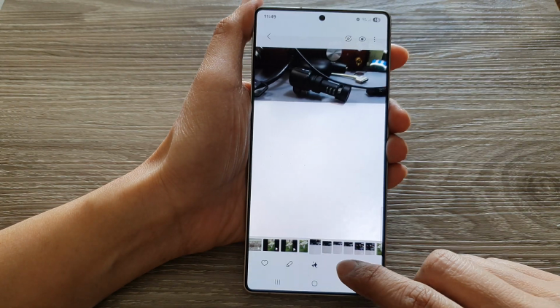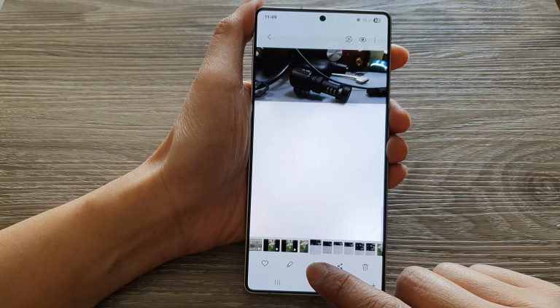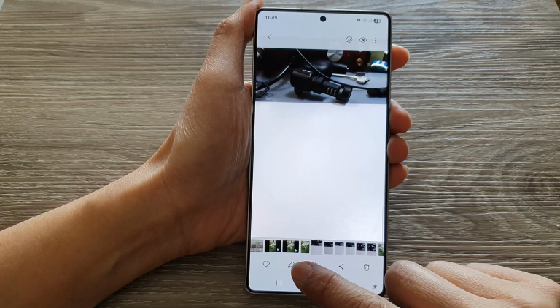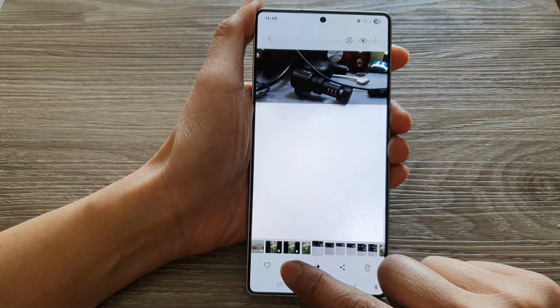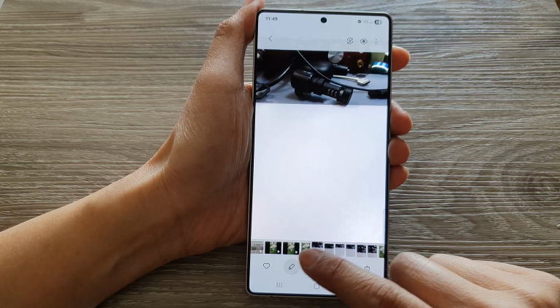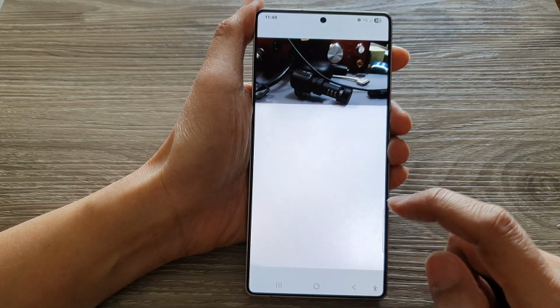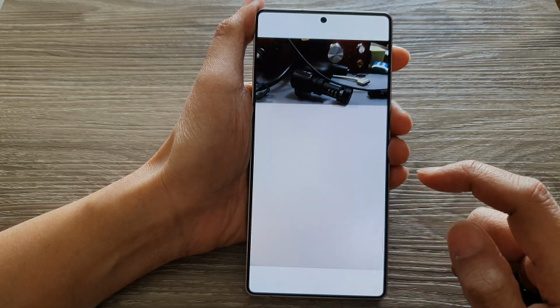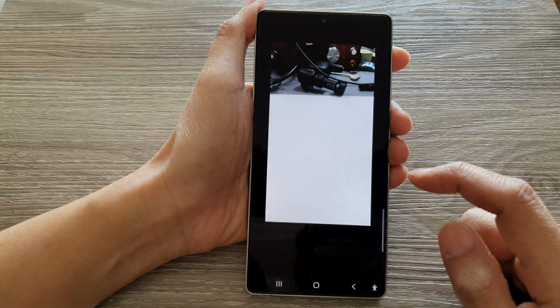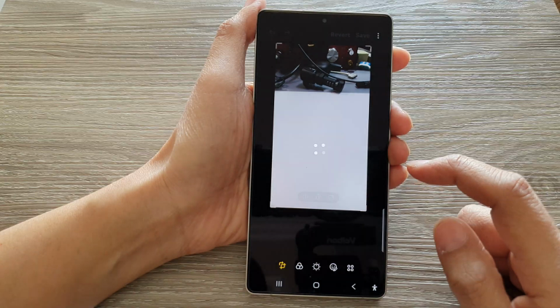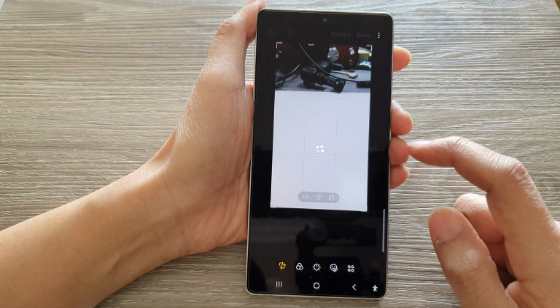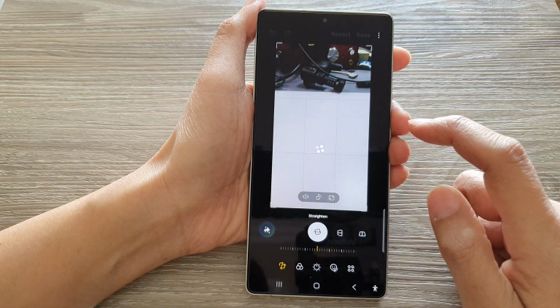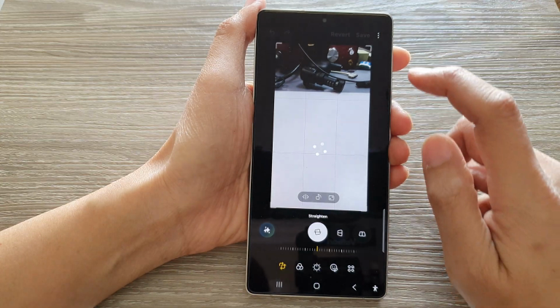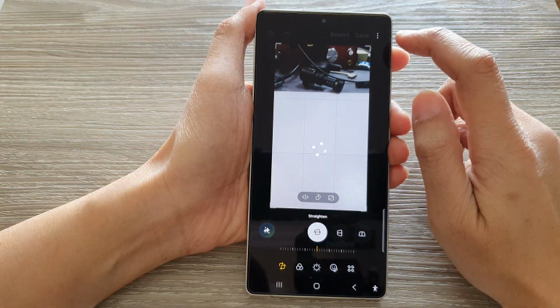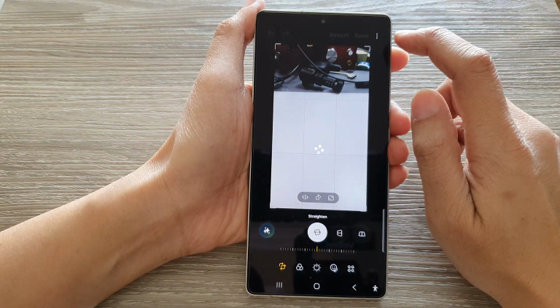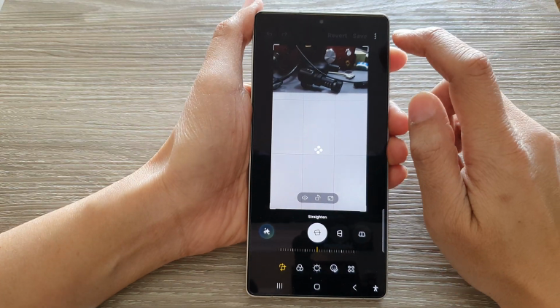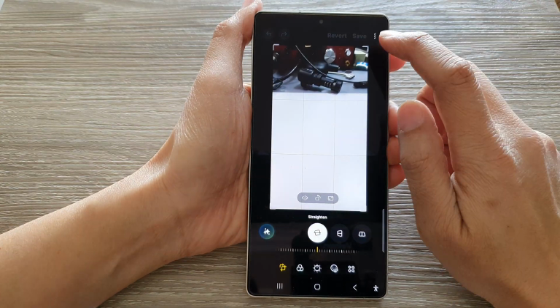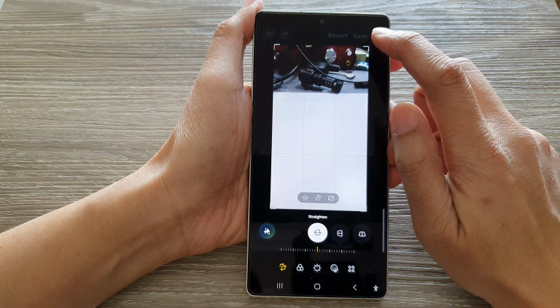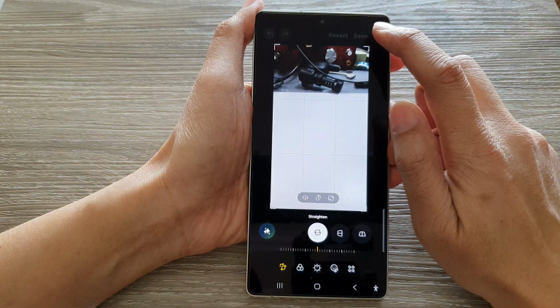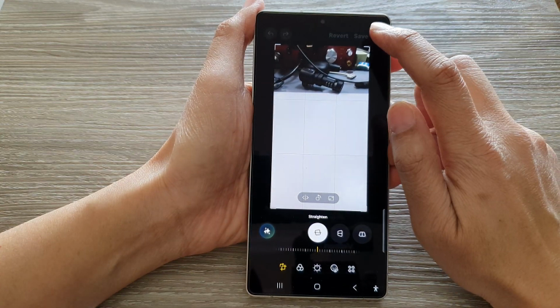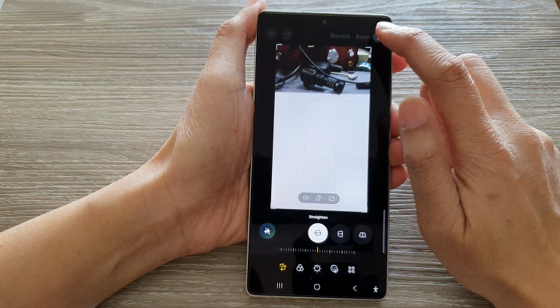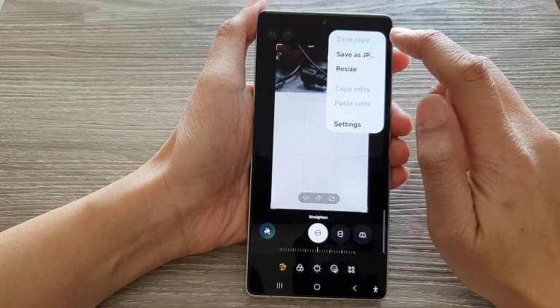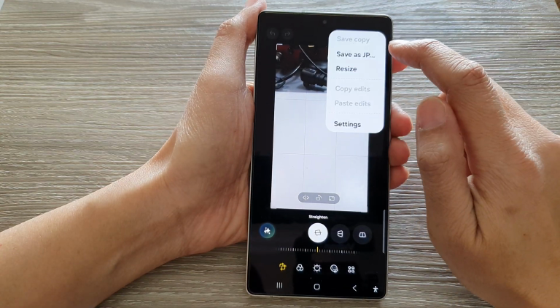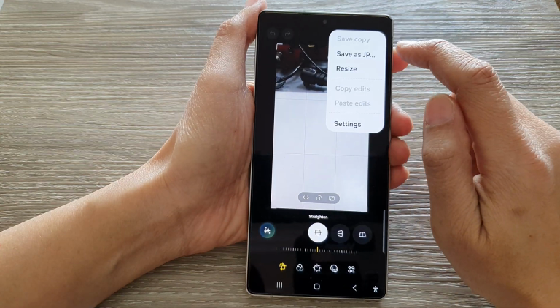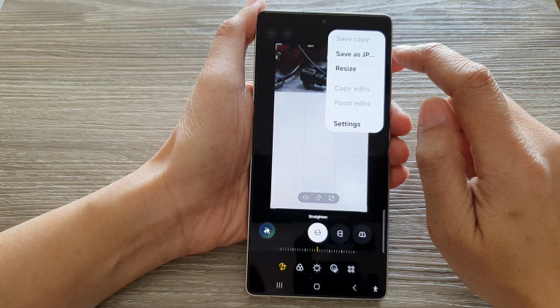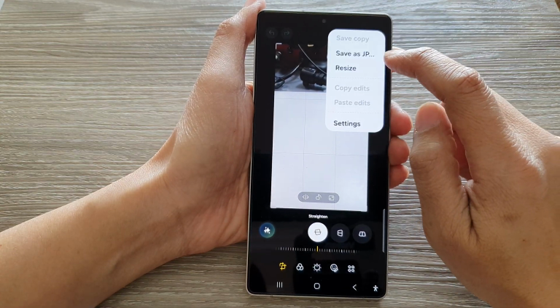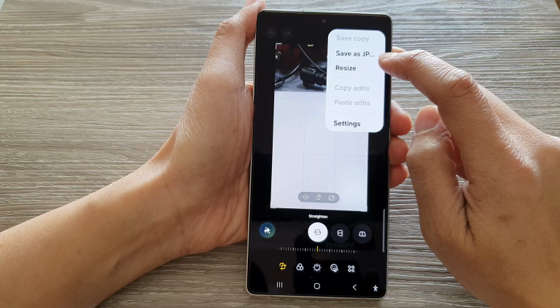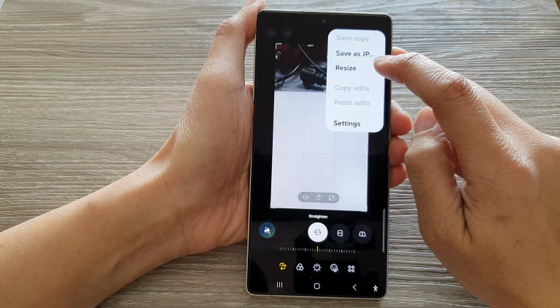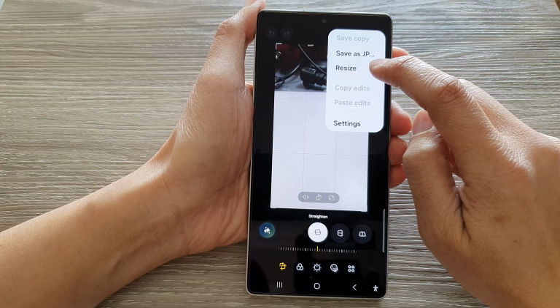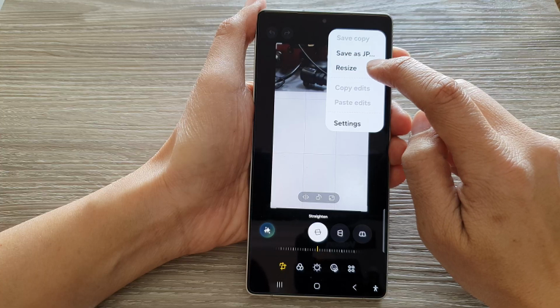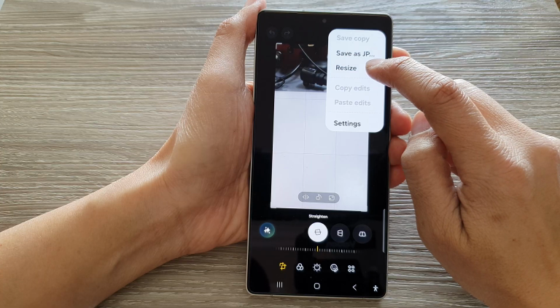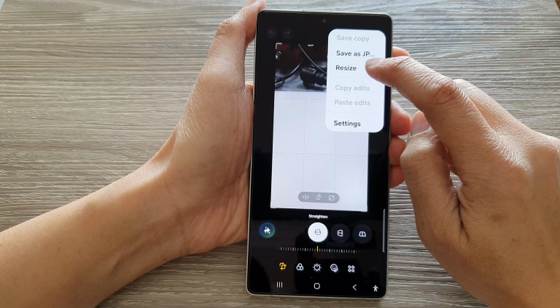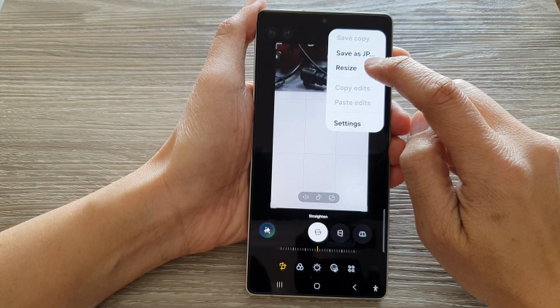So, tap on the Edit button, and then tap on the More button at the top here, and tap on Resize.